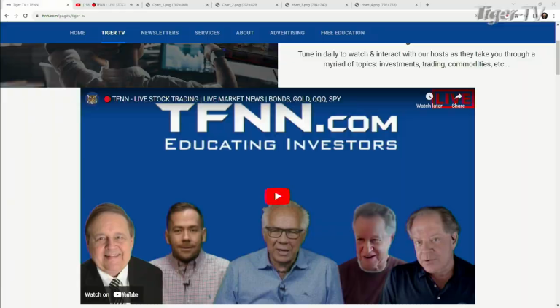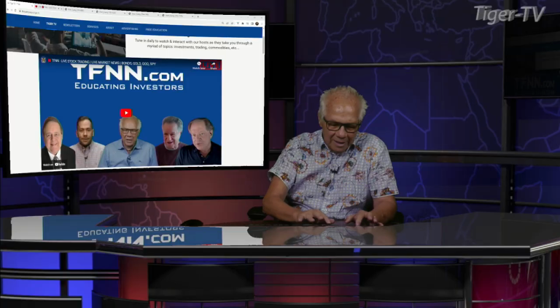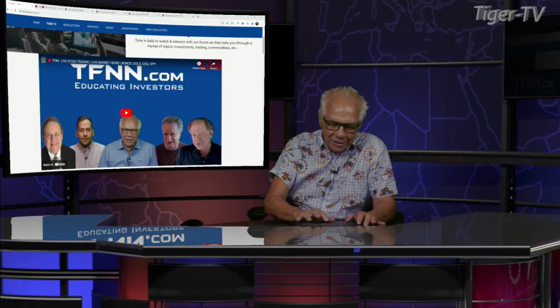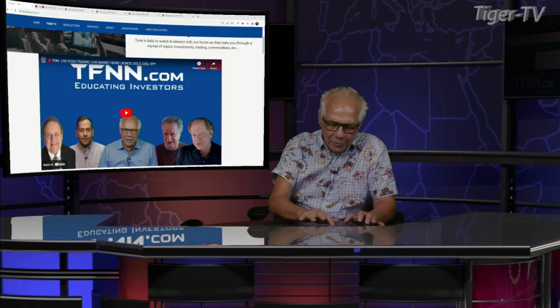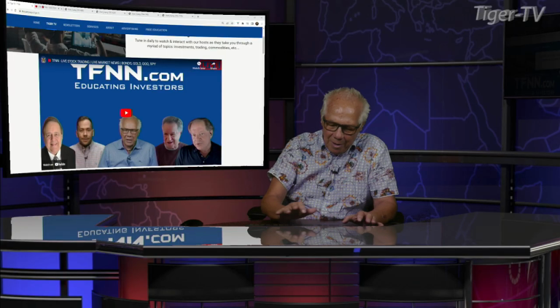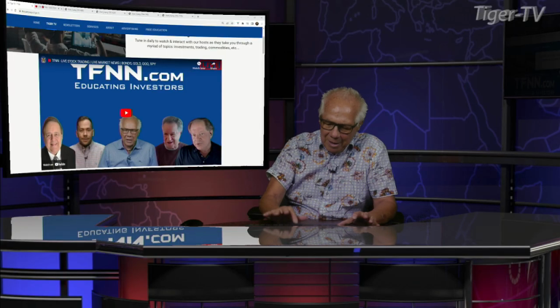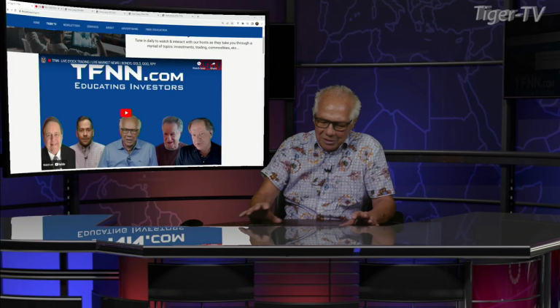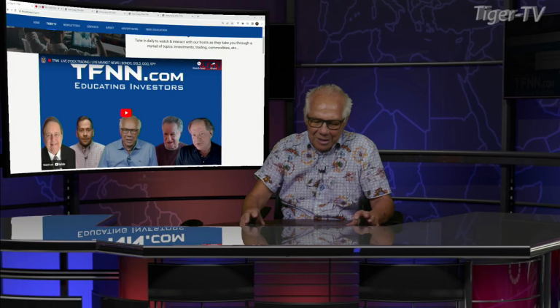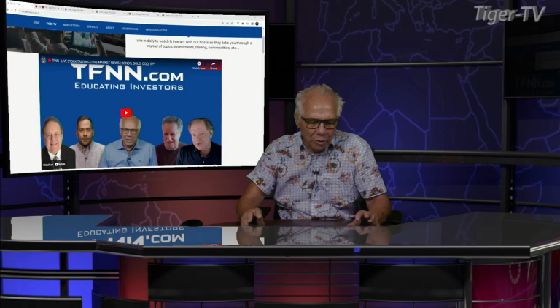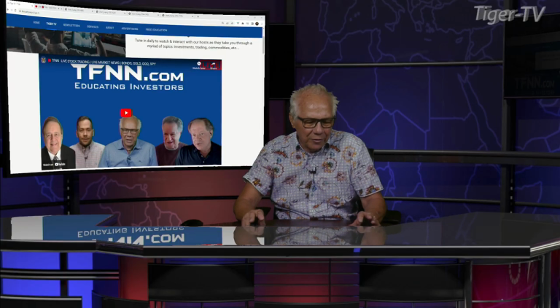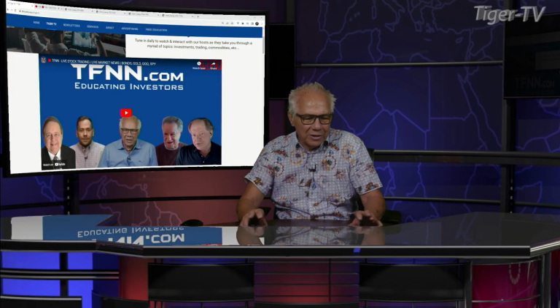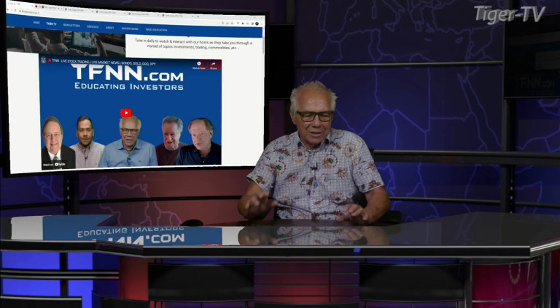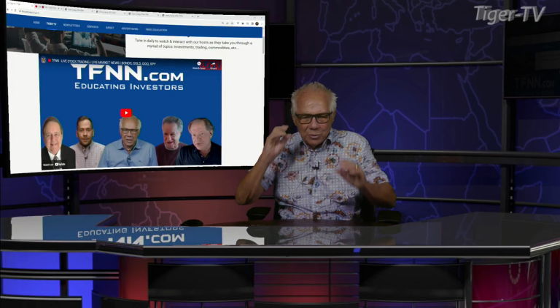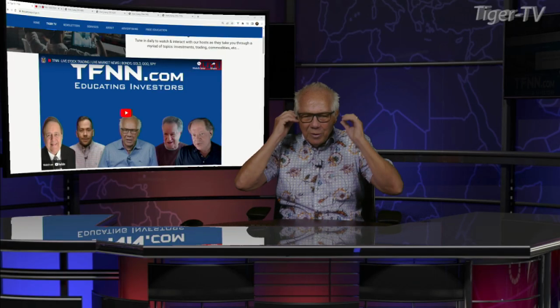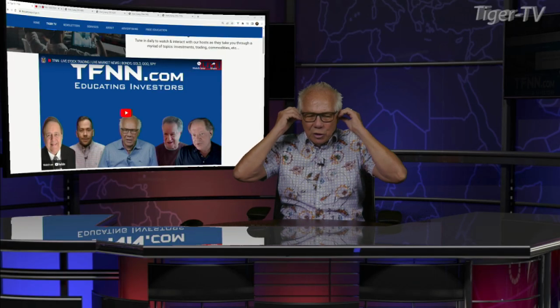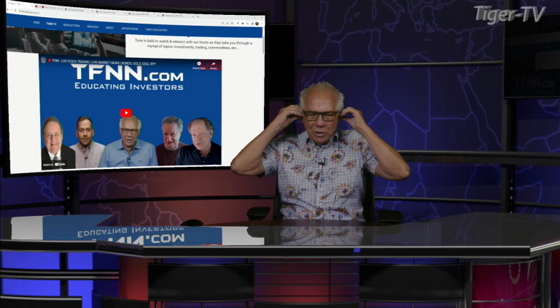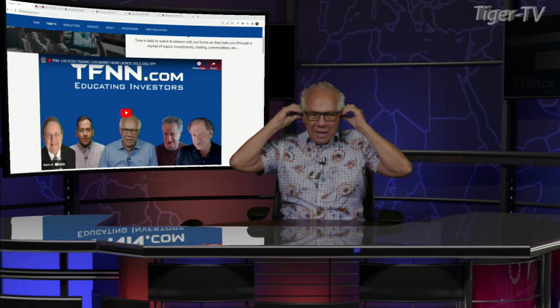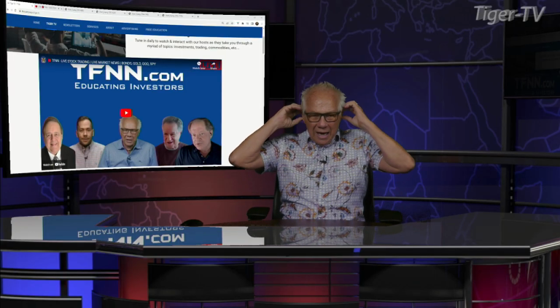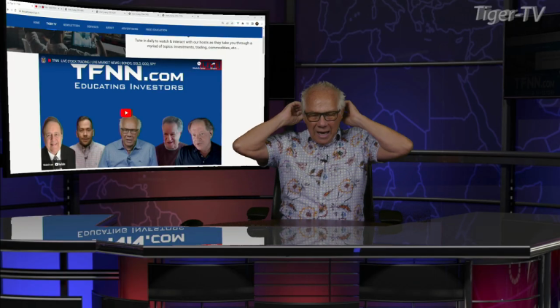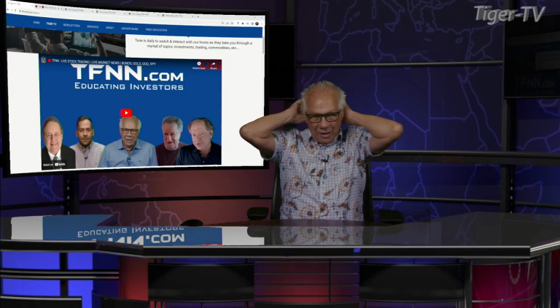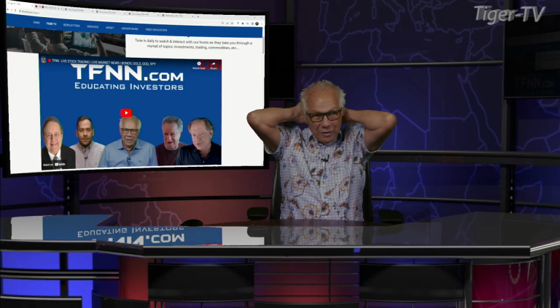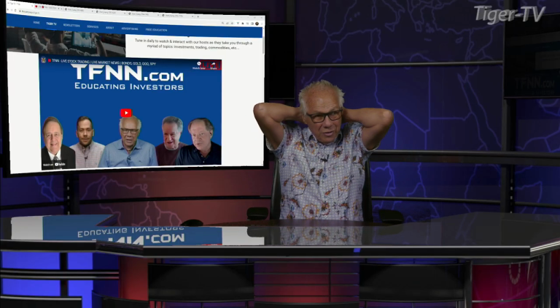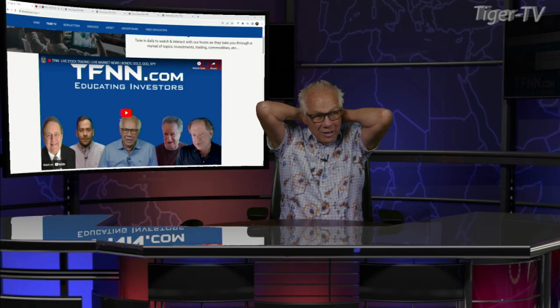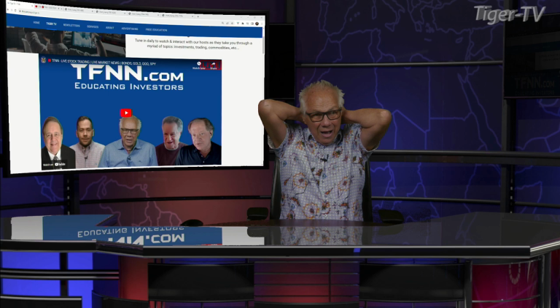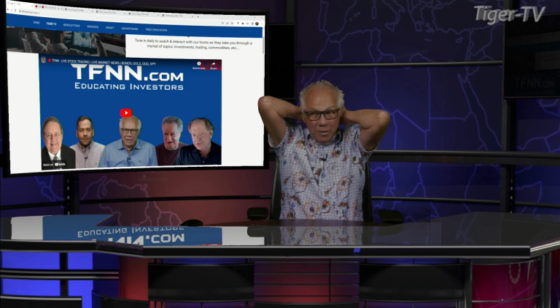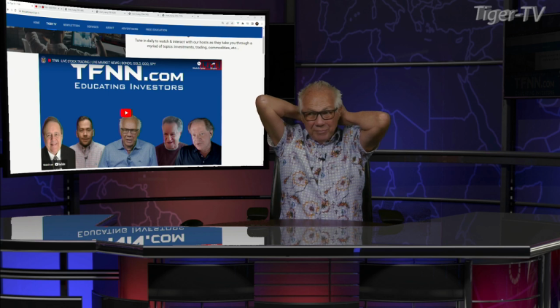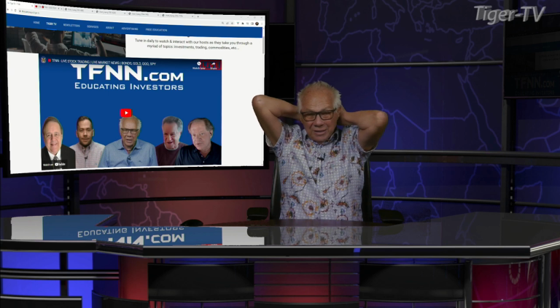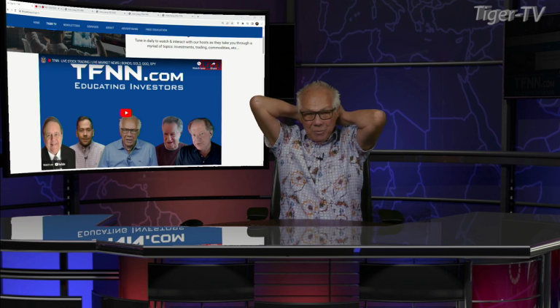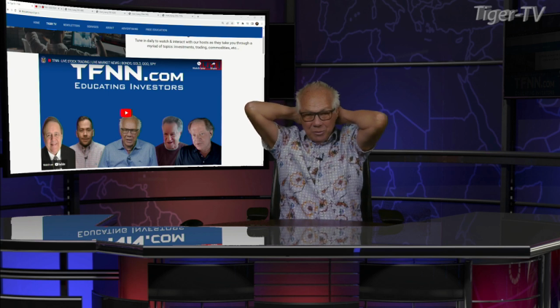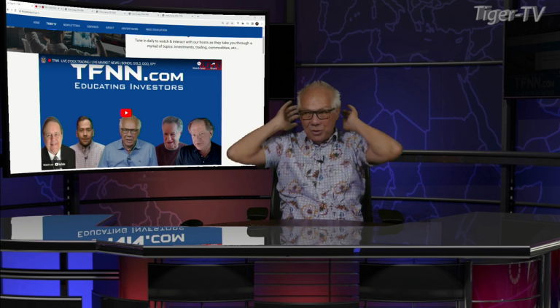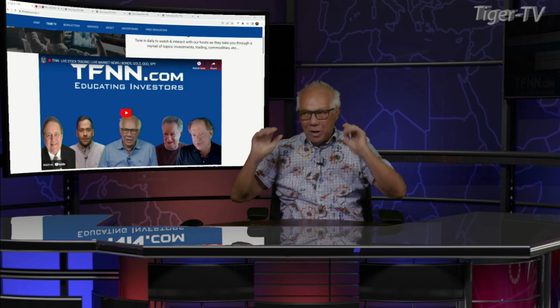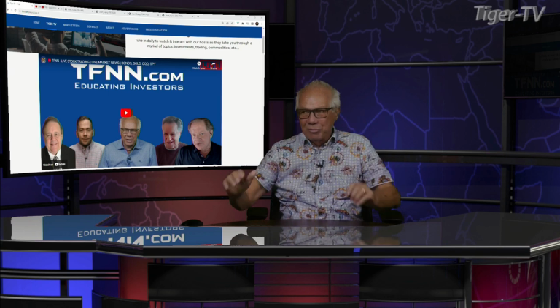Let's get over to our man, Mr. Tim Ward, folks, as we do every Tuesday at the 3:30 hour. Tim Ward, what's going on, brother?